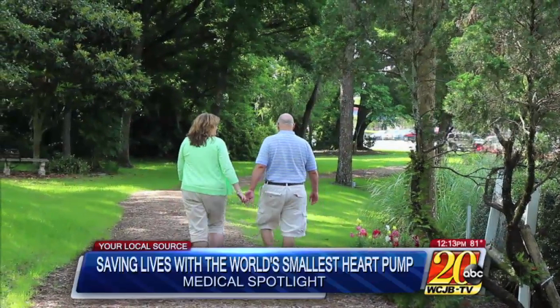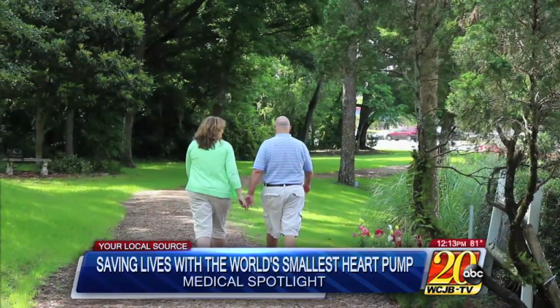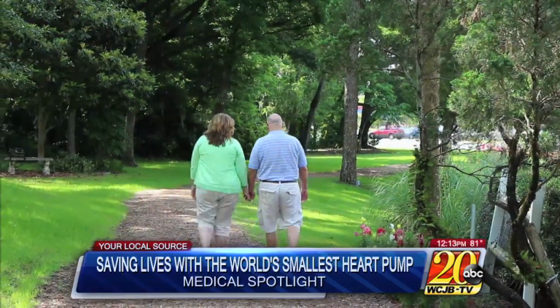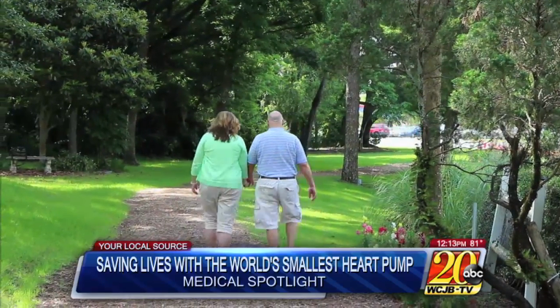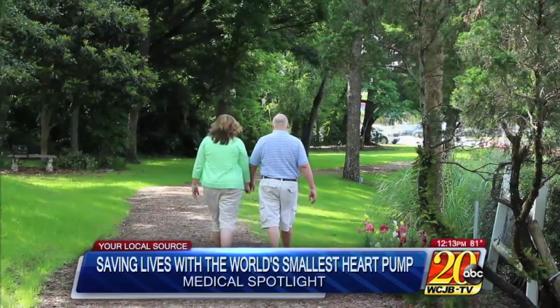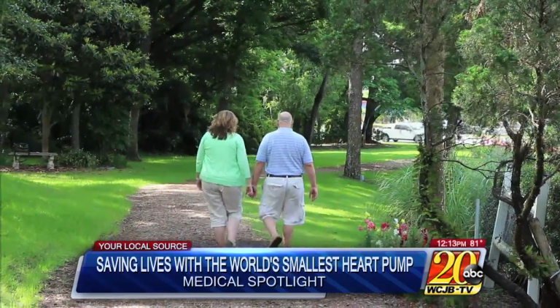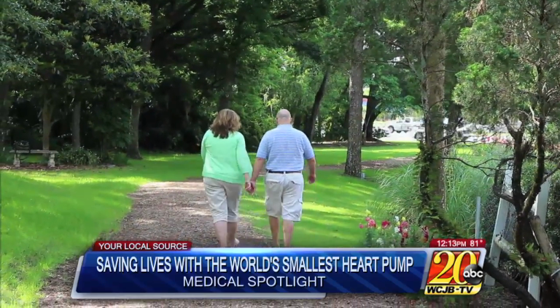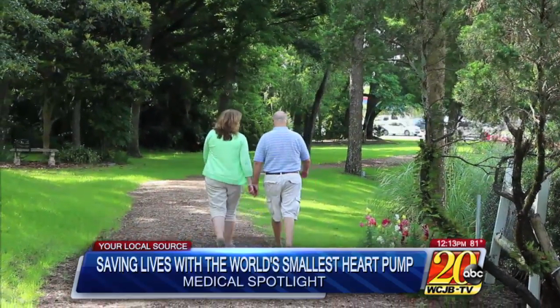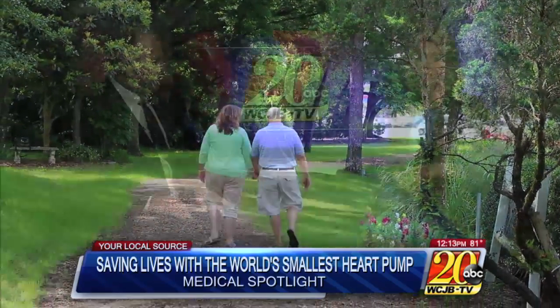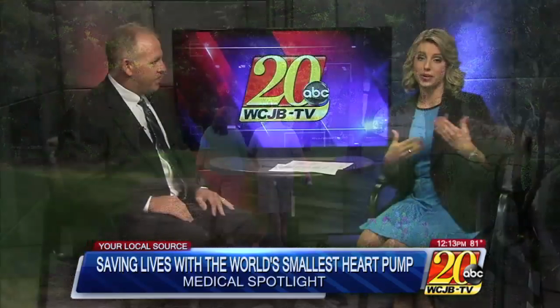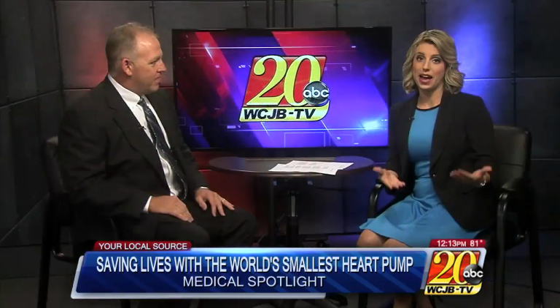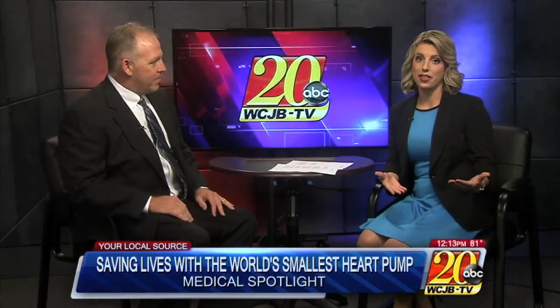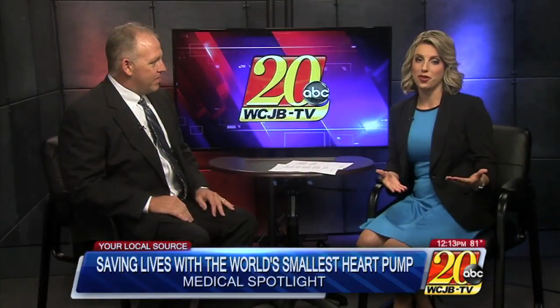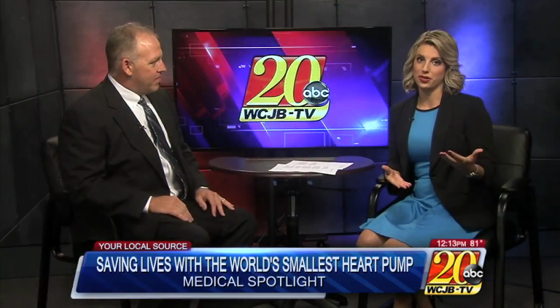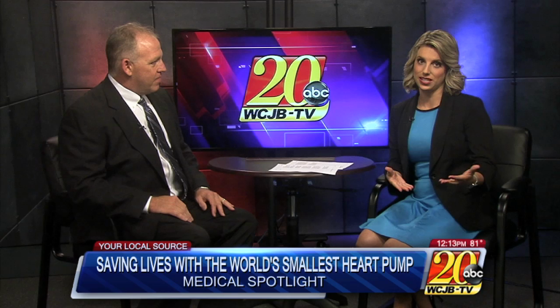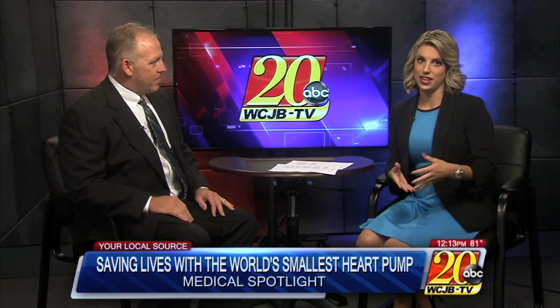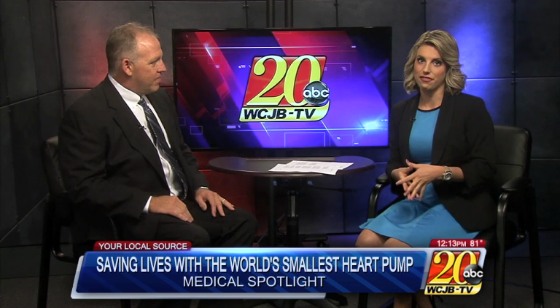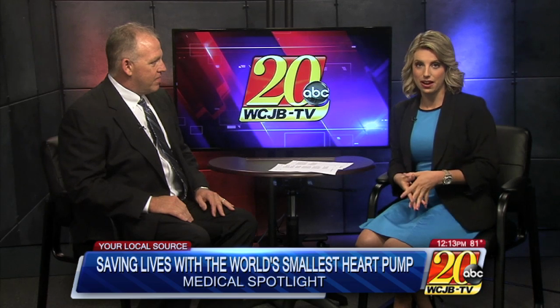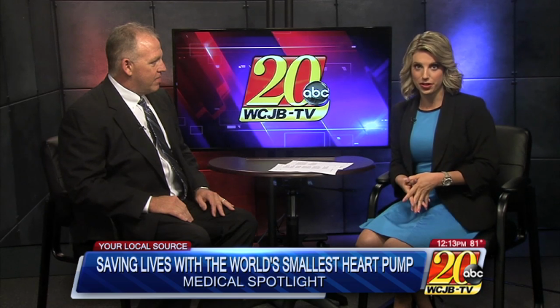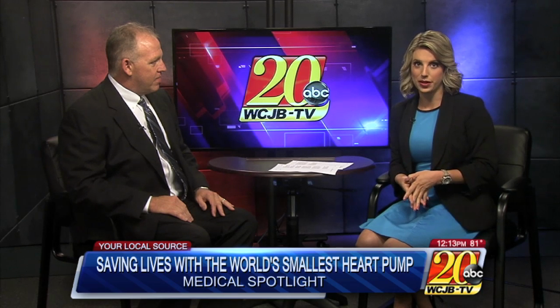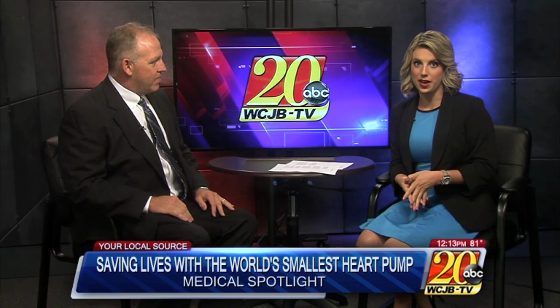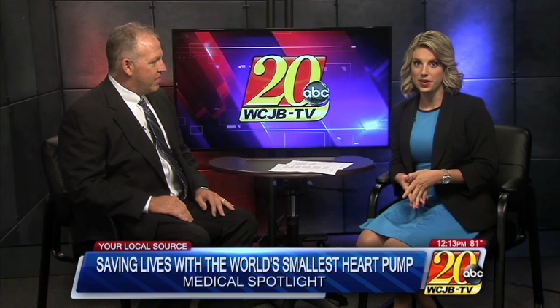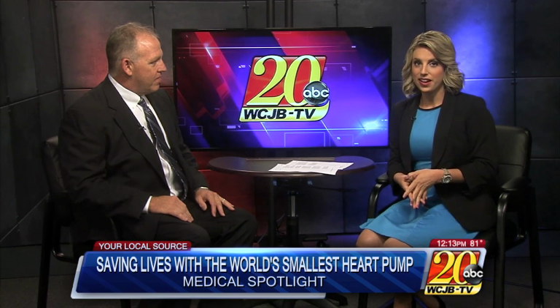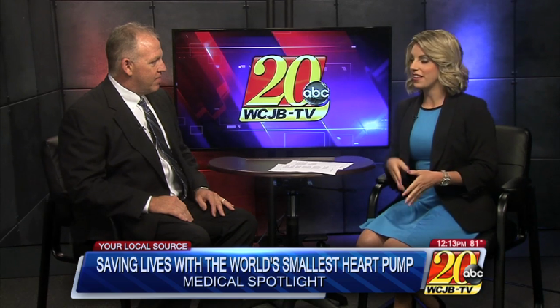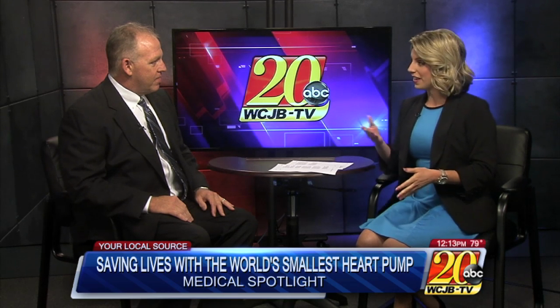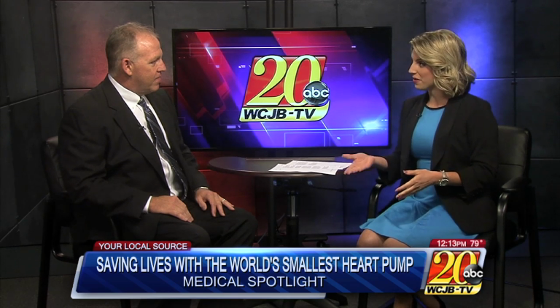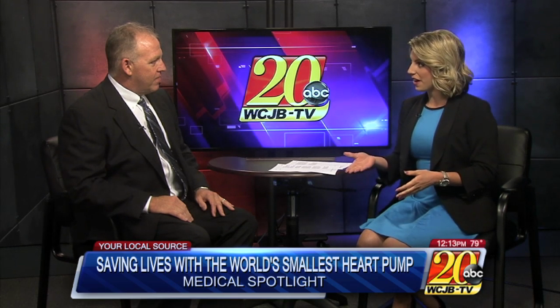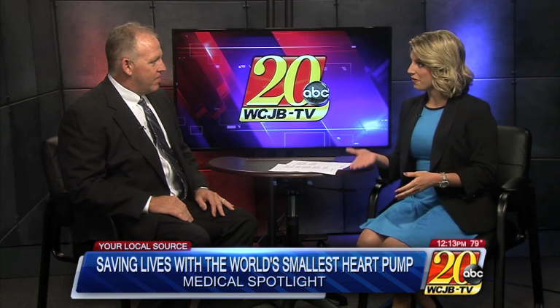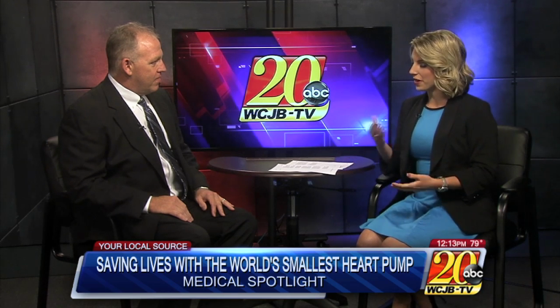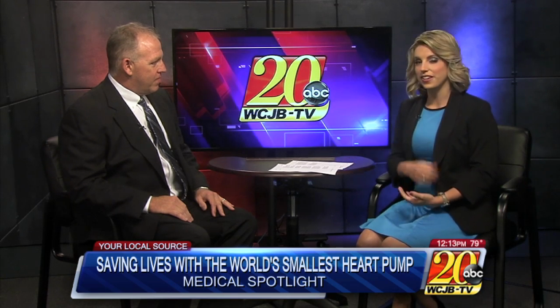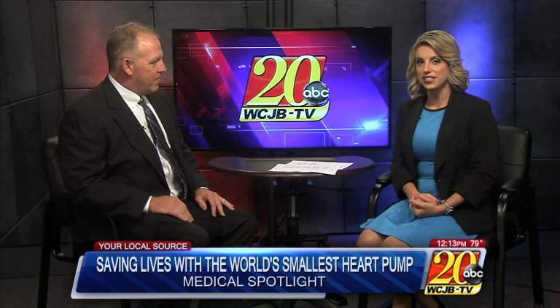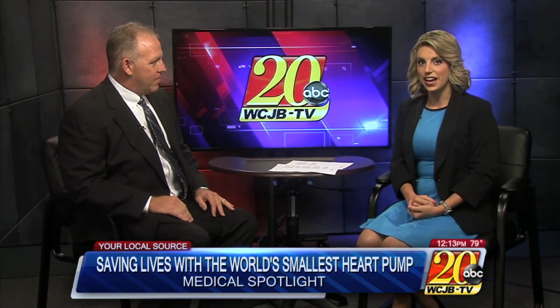Scott's story is truly amazing. We're going to have that for you this evening at 5:30 p.m. Thank you again for being here today.